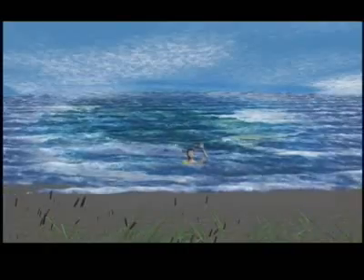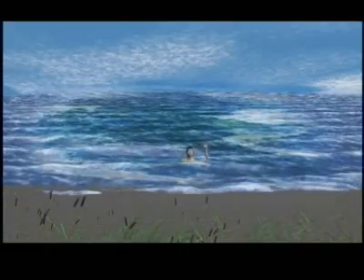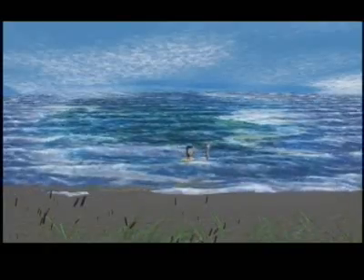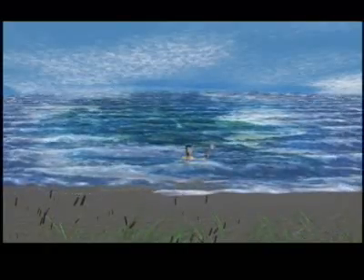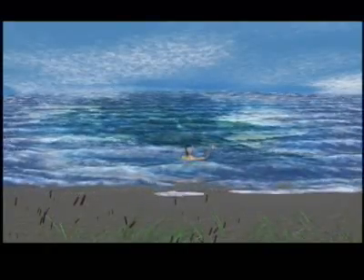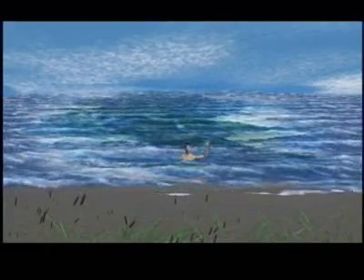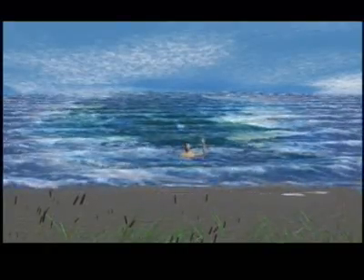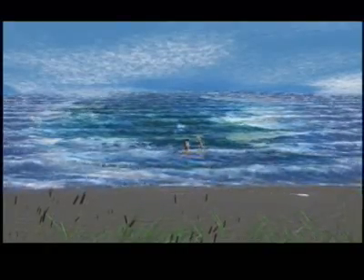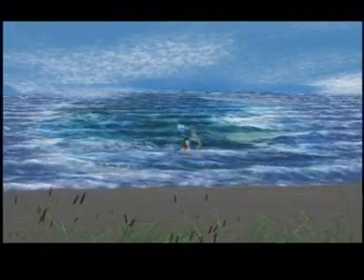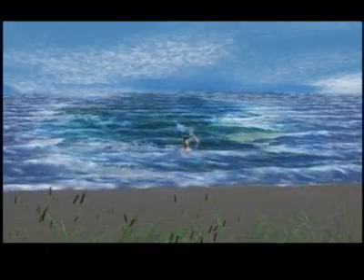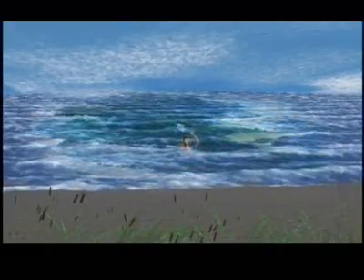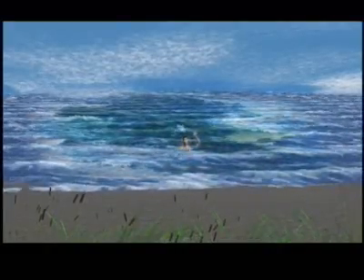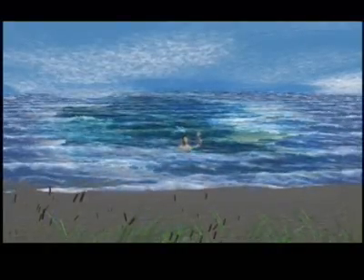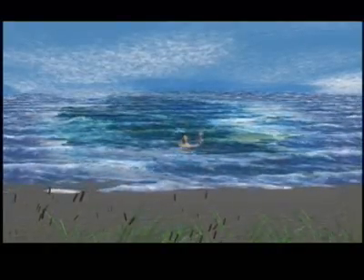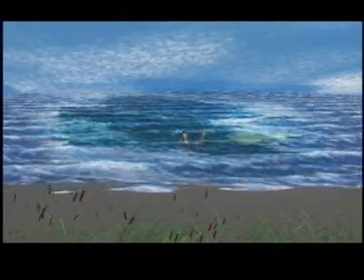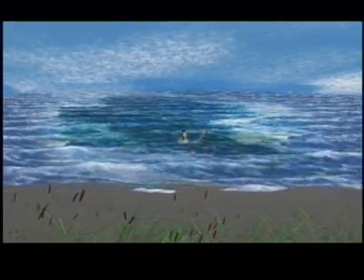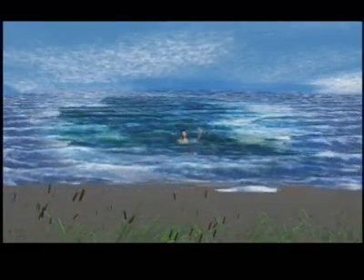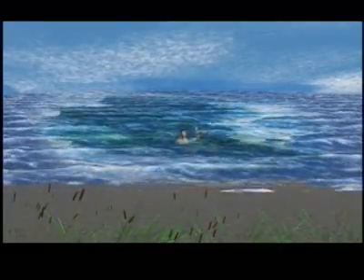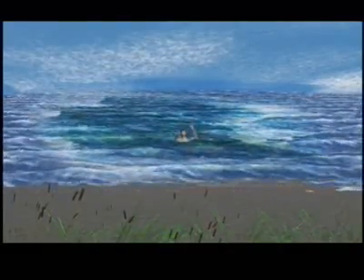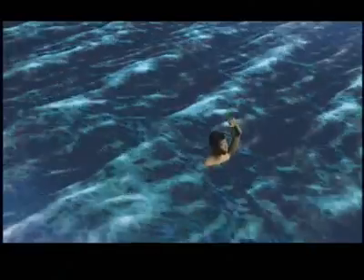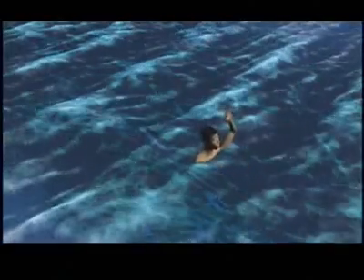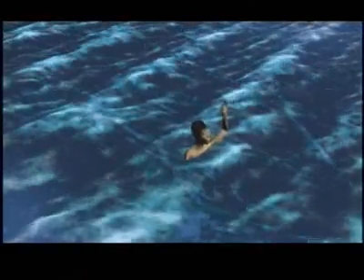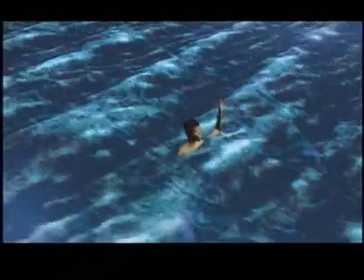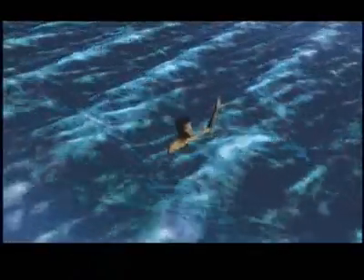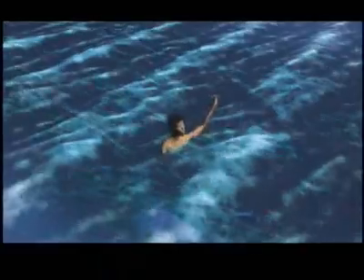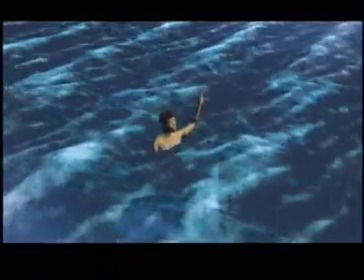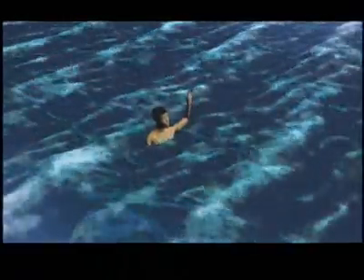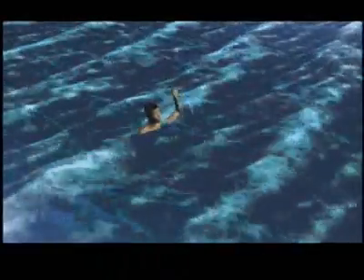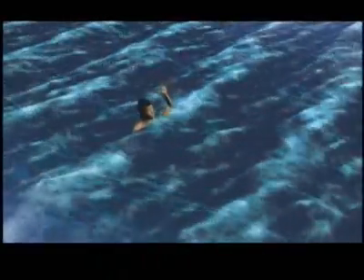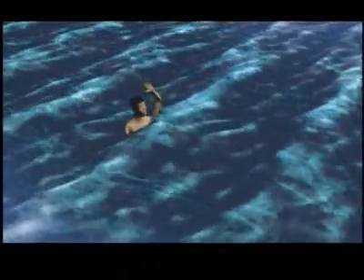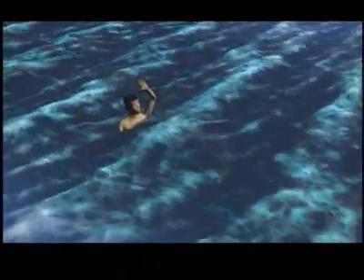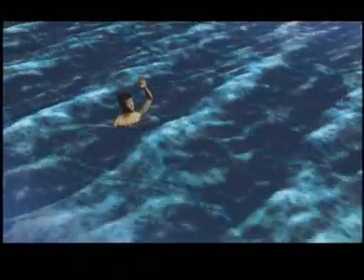And if you're really unable to even stay afloat, turn around, face shore, wave your arms, and yell for help.